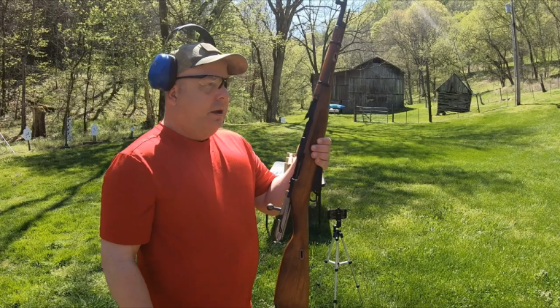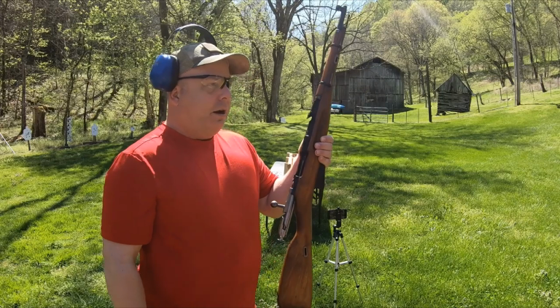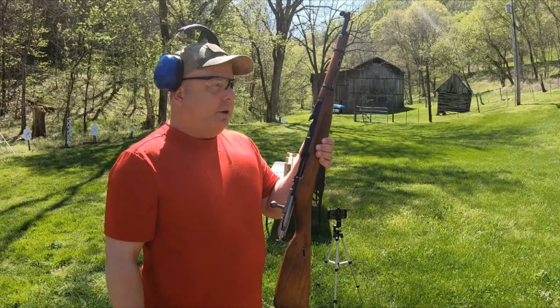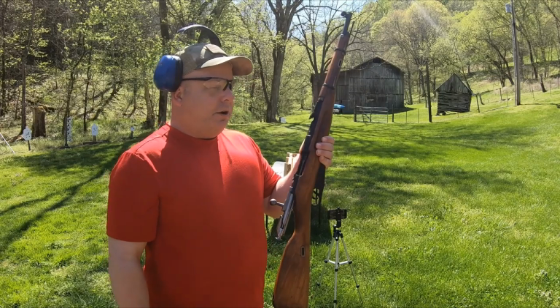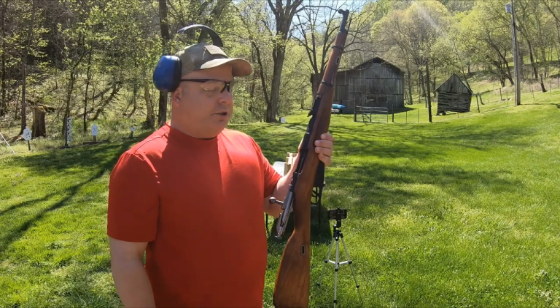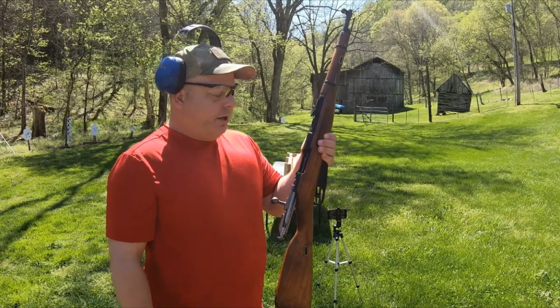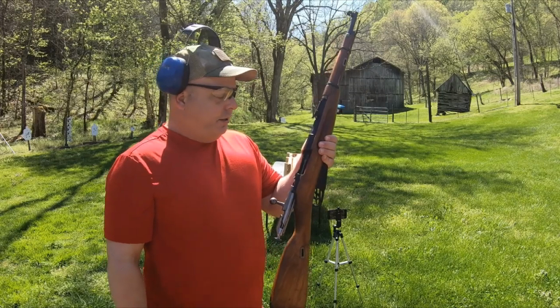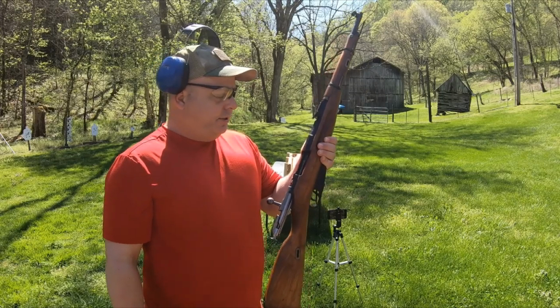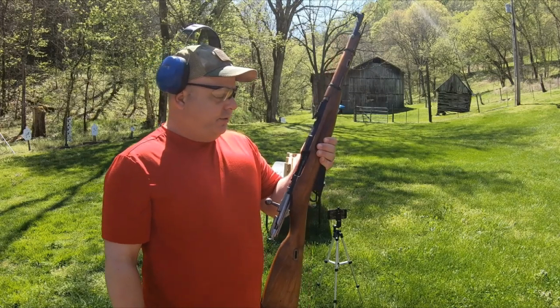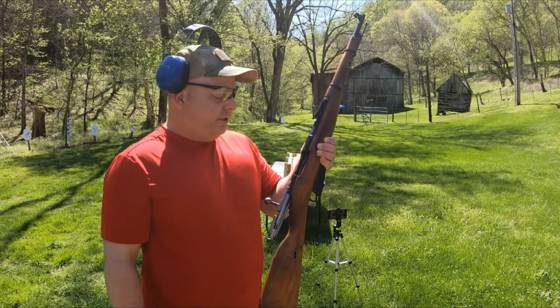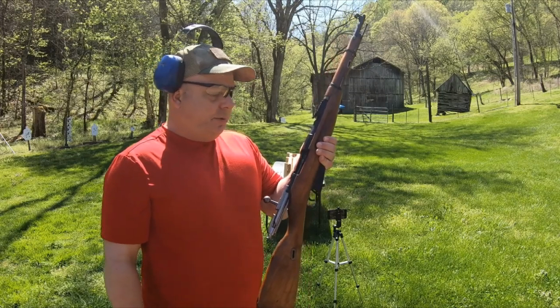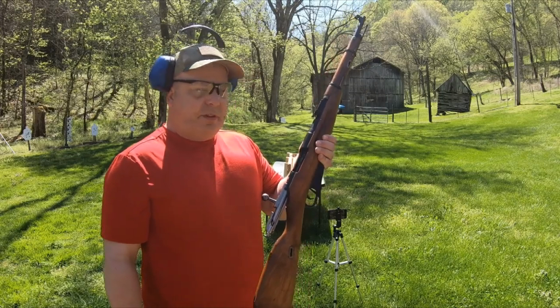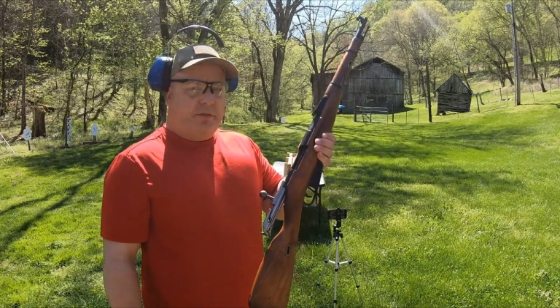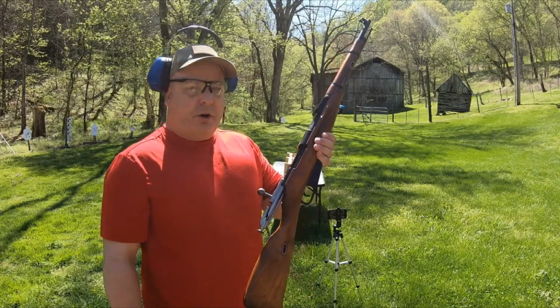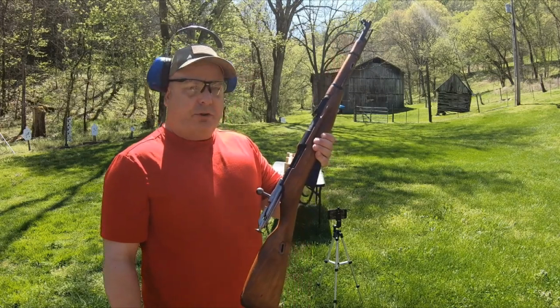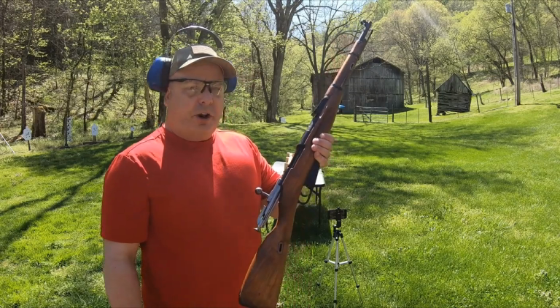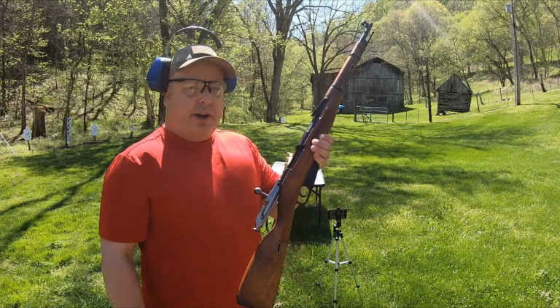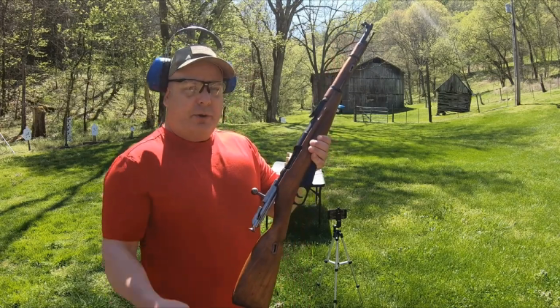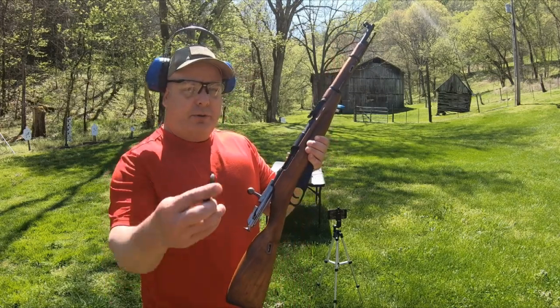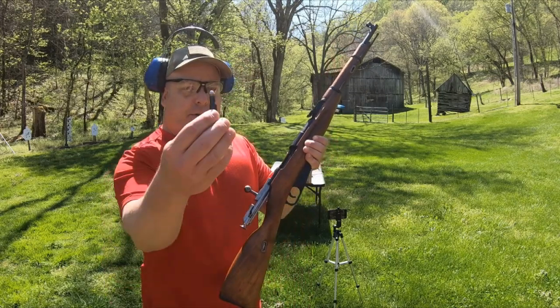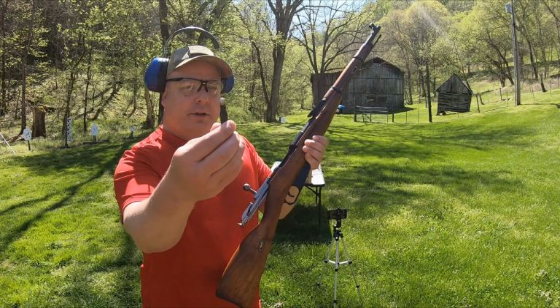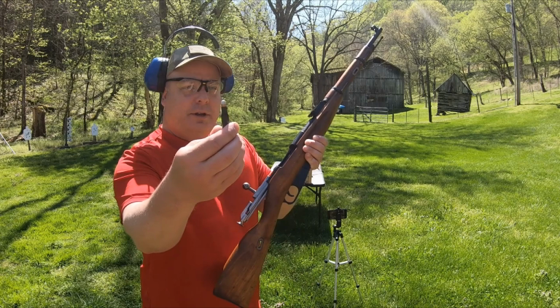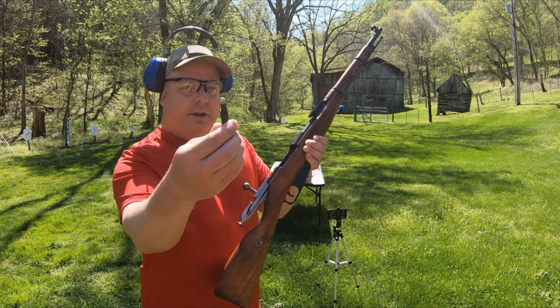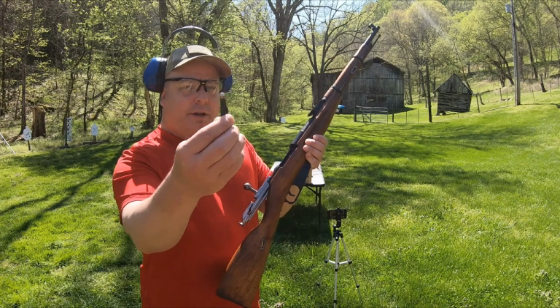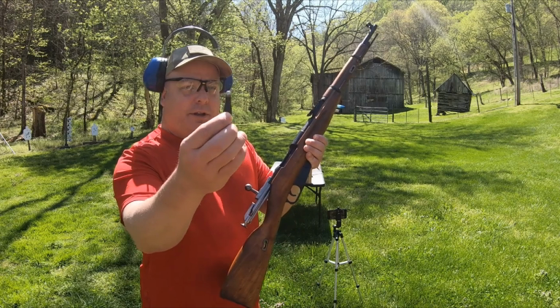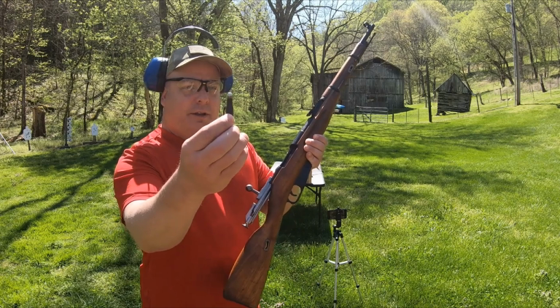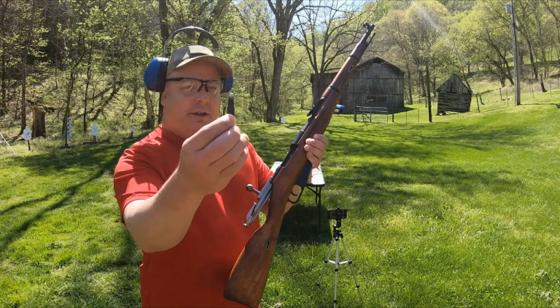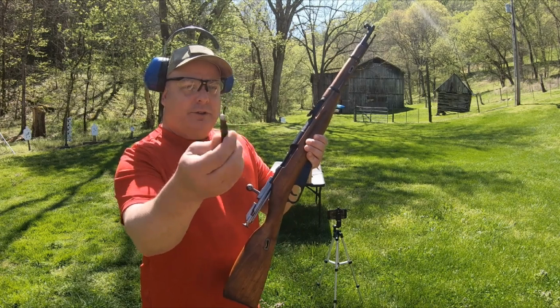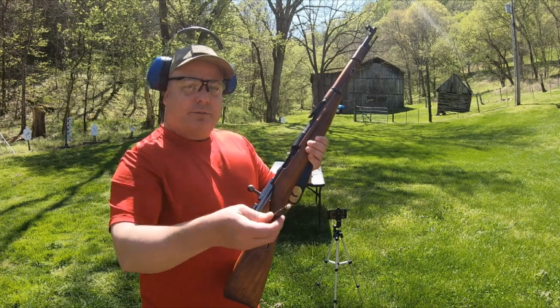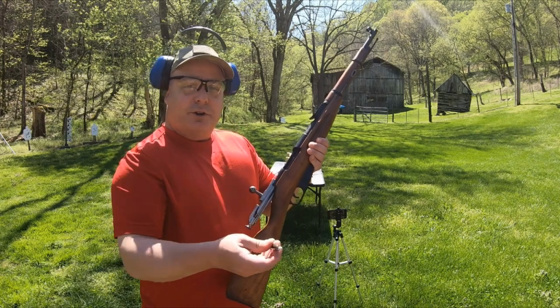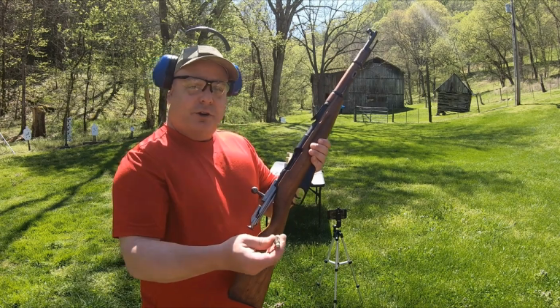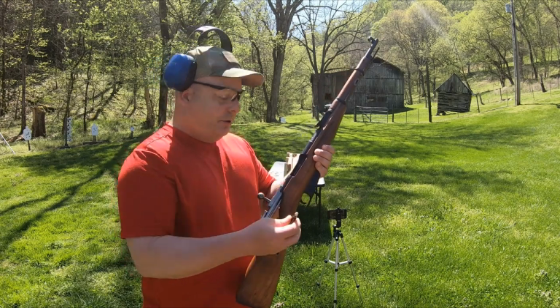All right, we got our Czech 7.62x54R training ammo. Let's shoot some jugs.